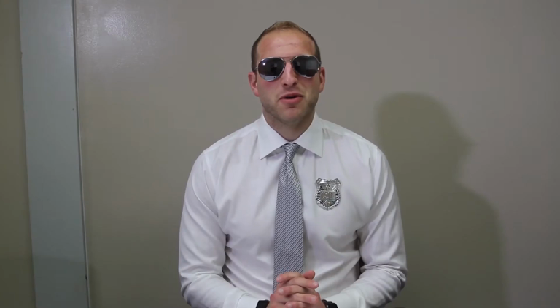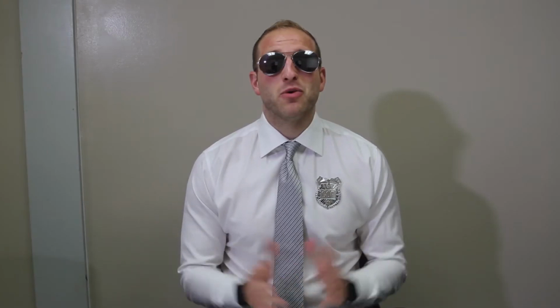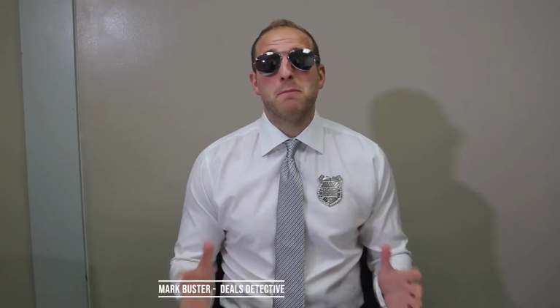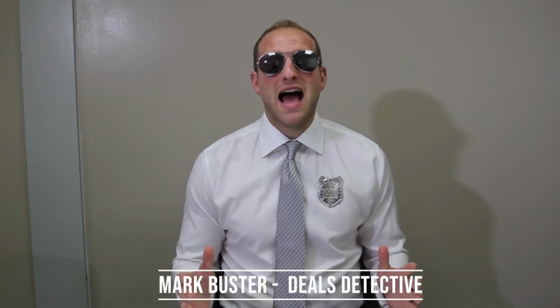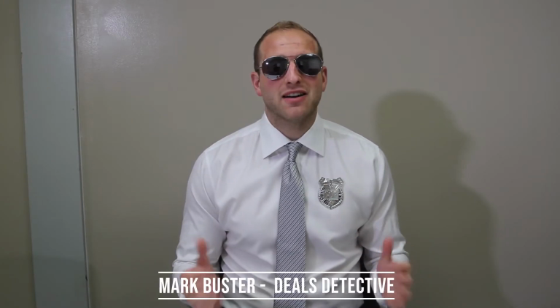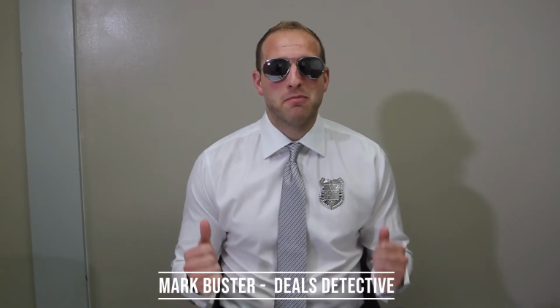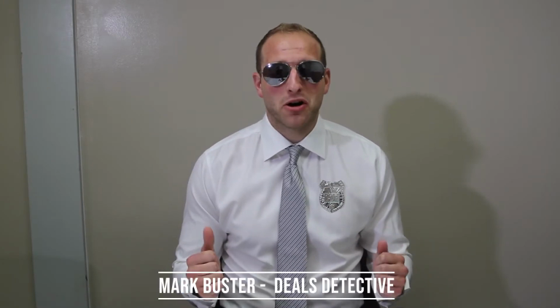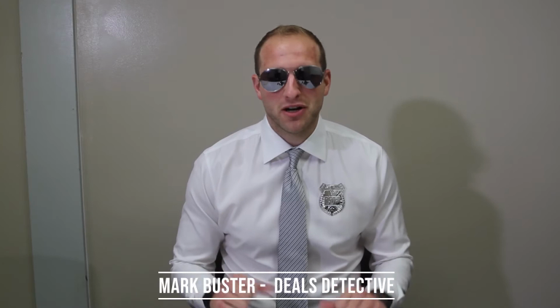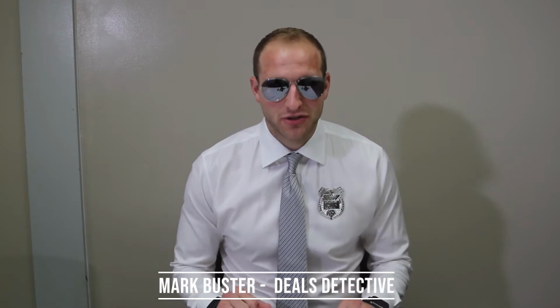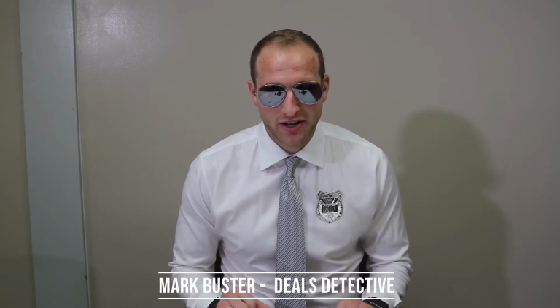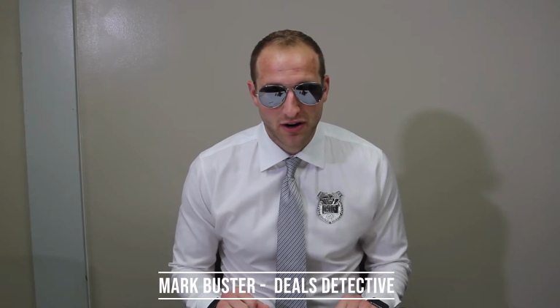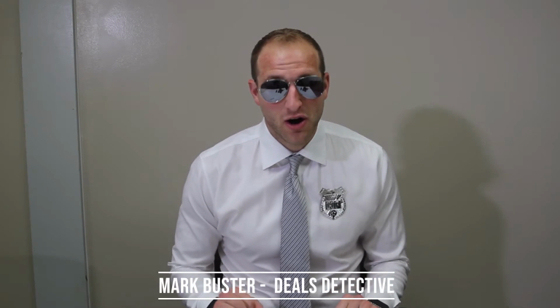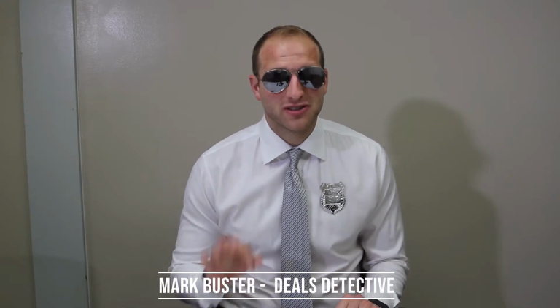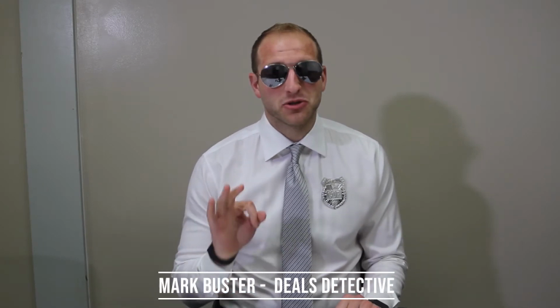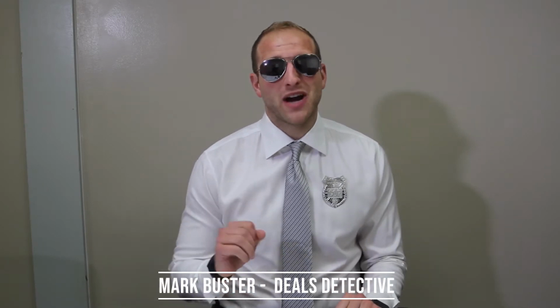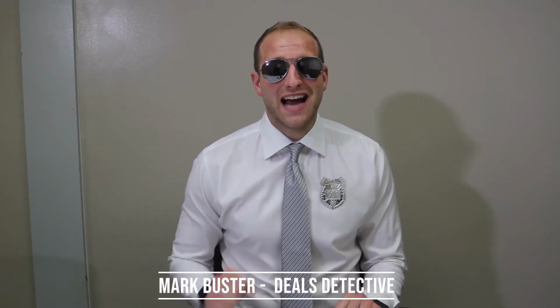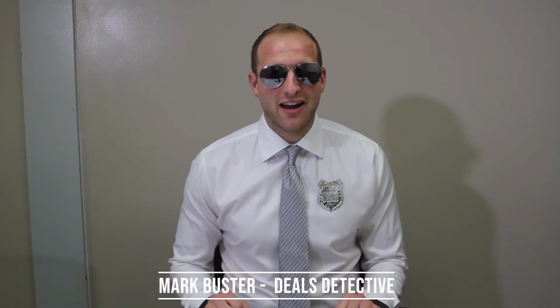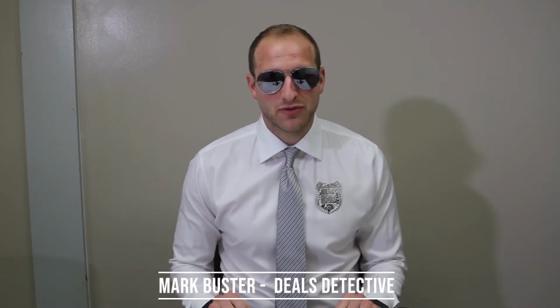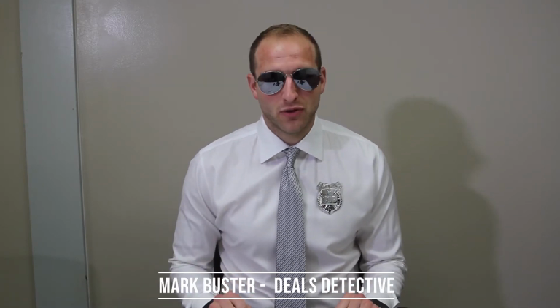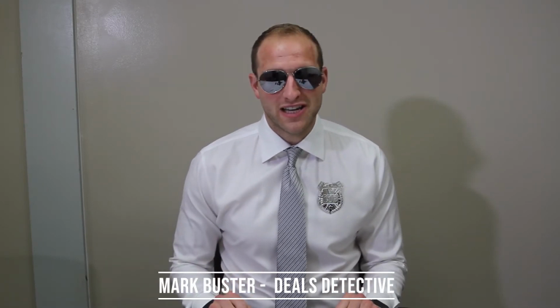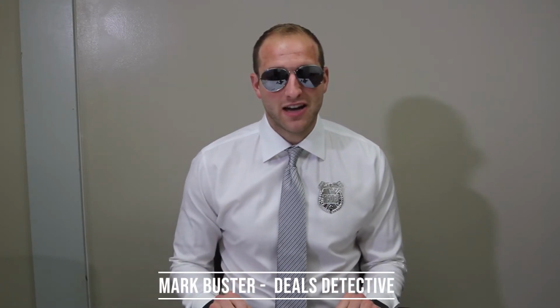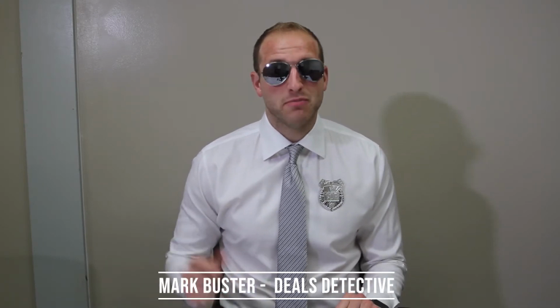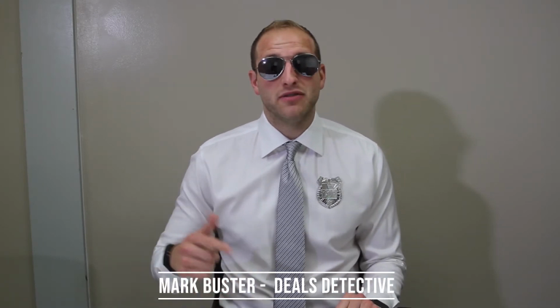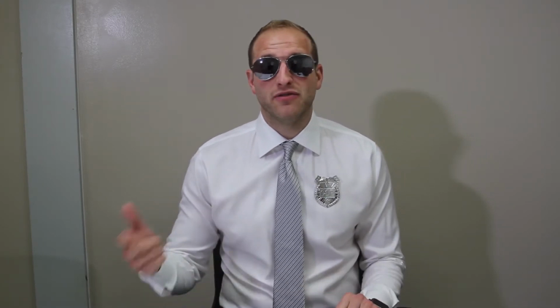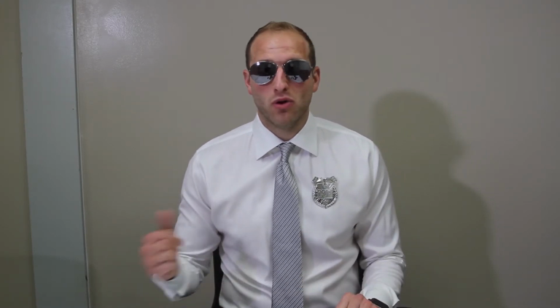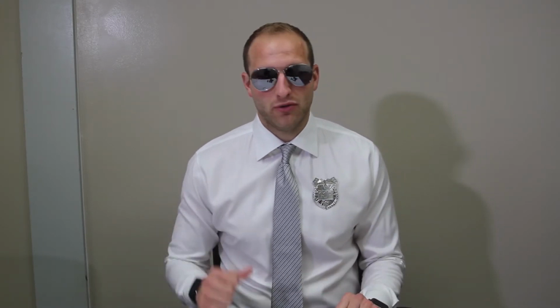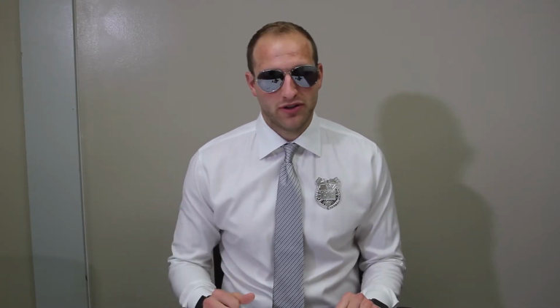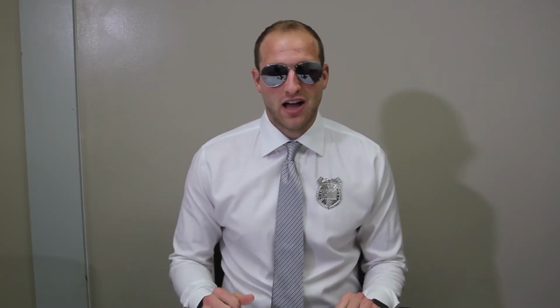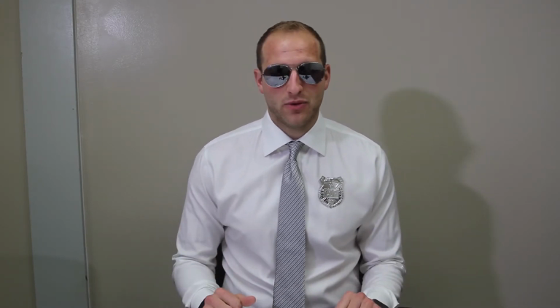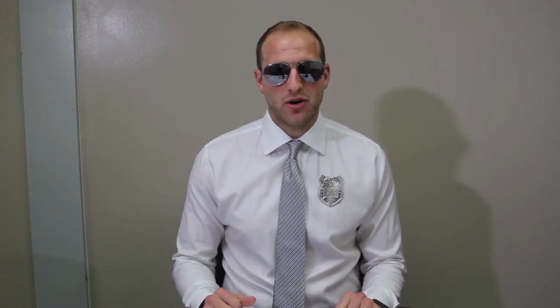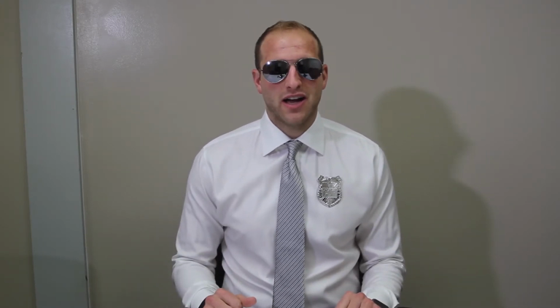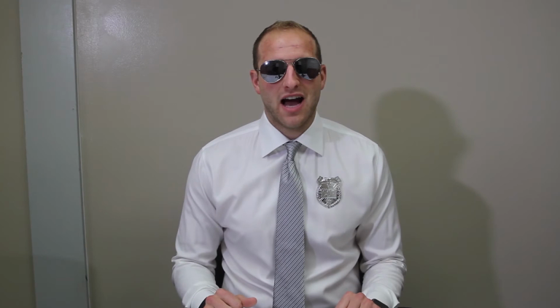All right, everybody. Welcome back. Mark Buster here with some great items for the weekend before 4th of July week. Okay, guys.